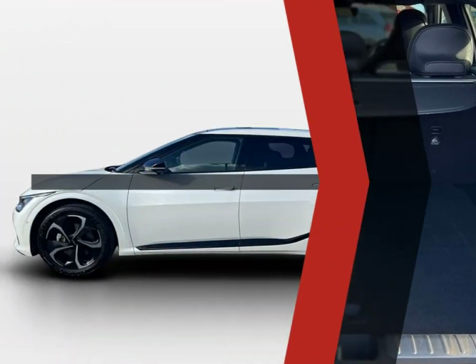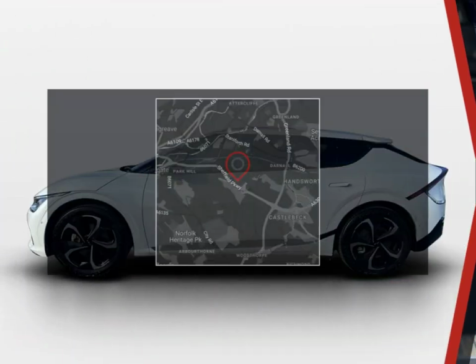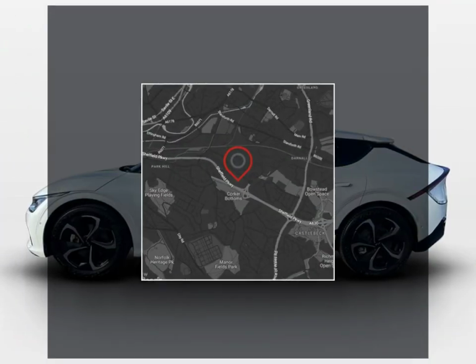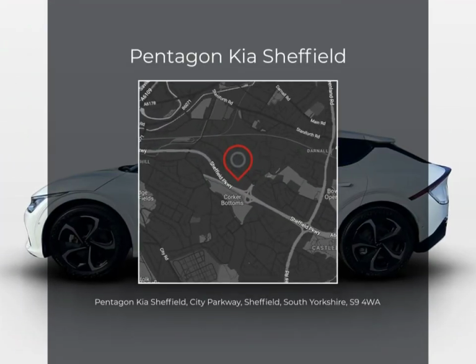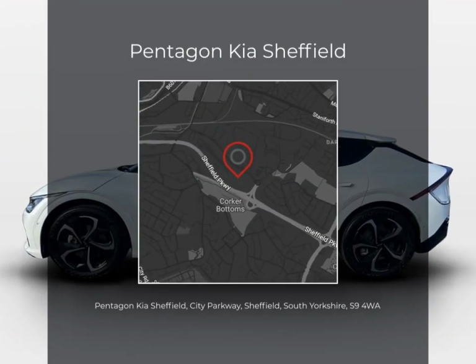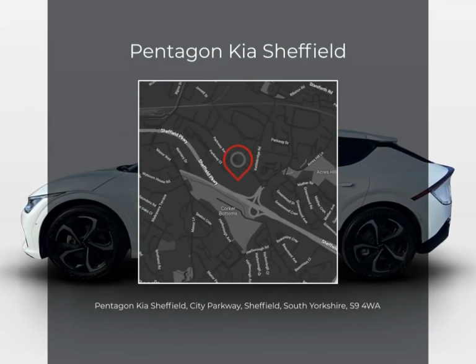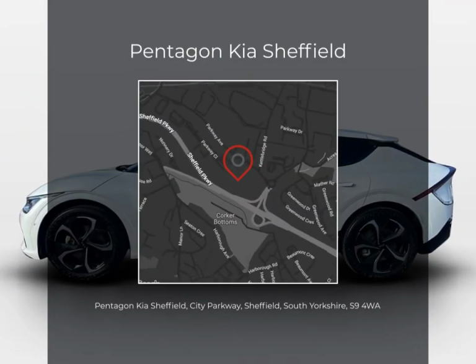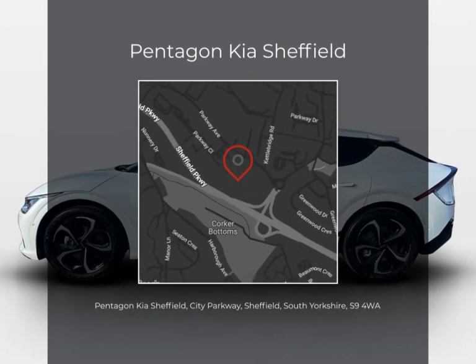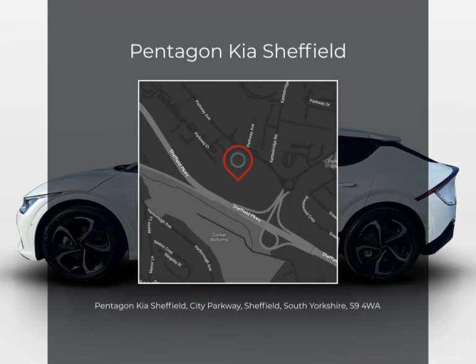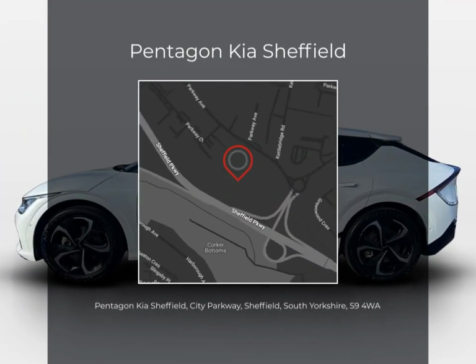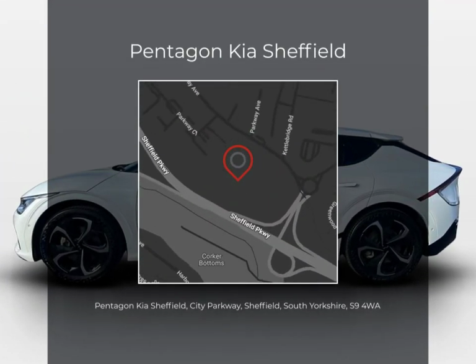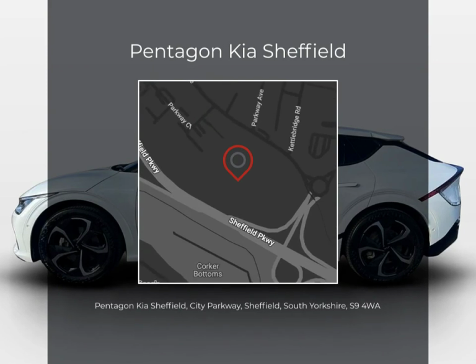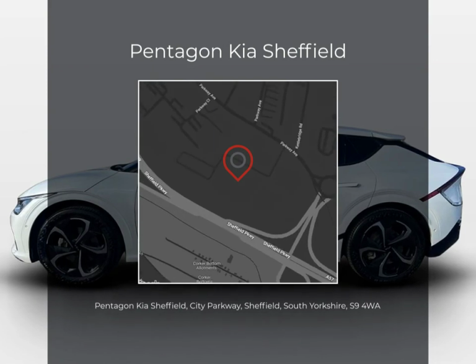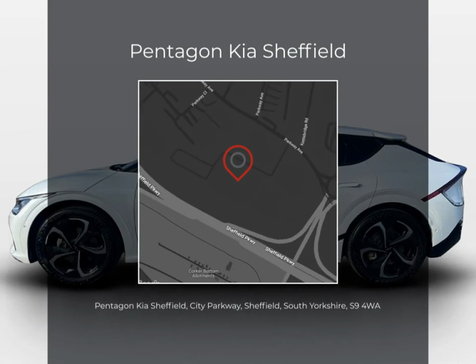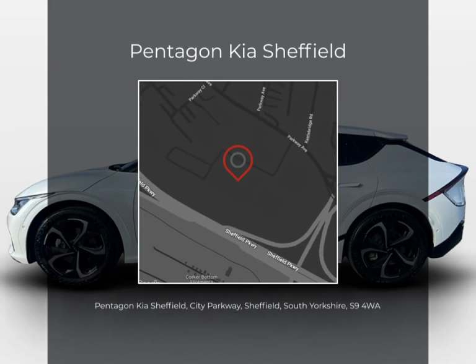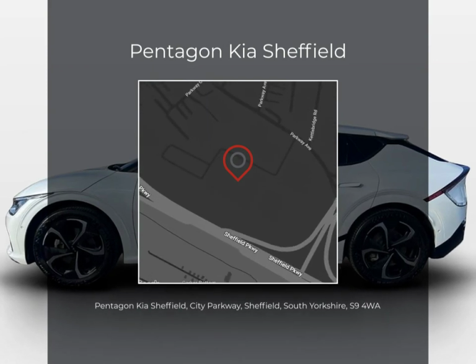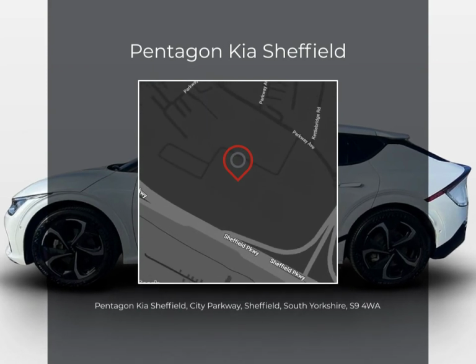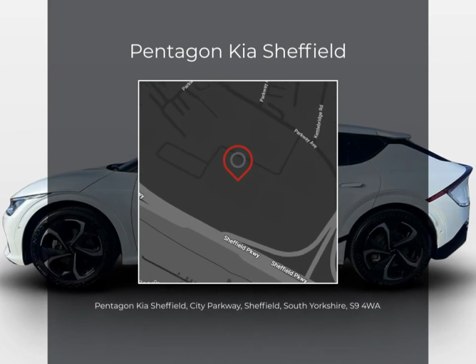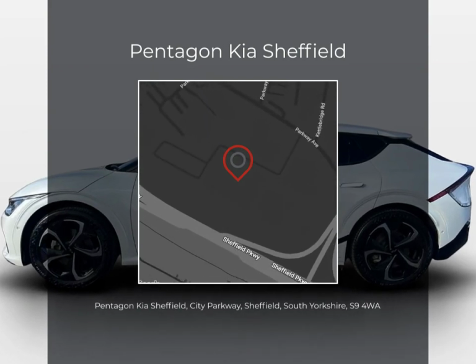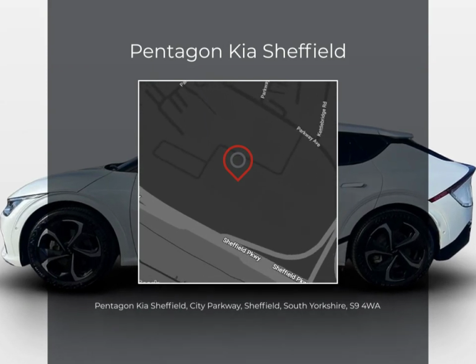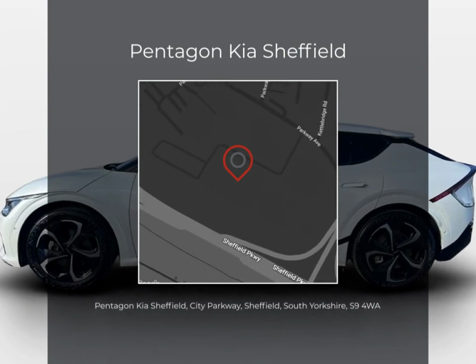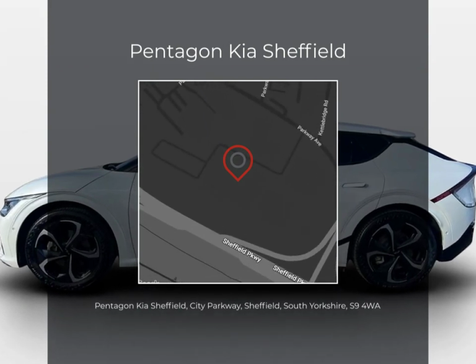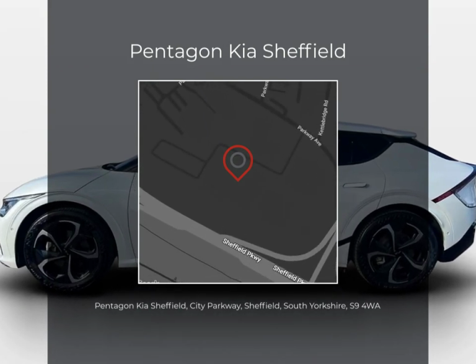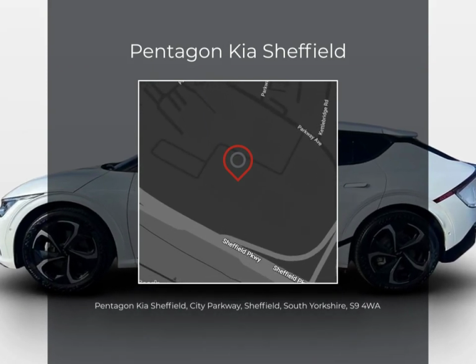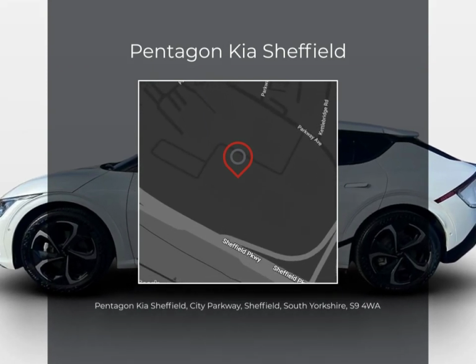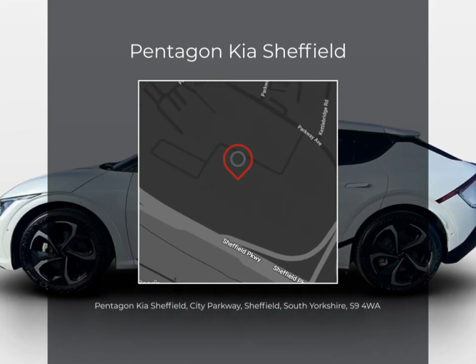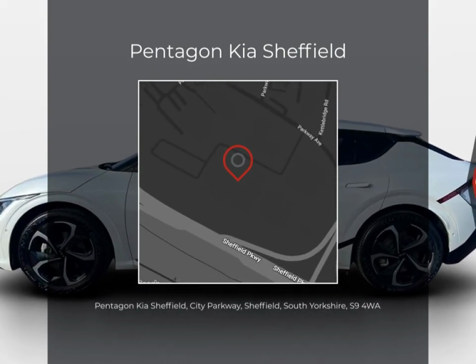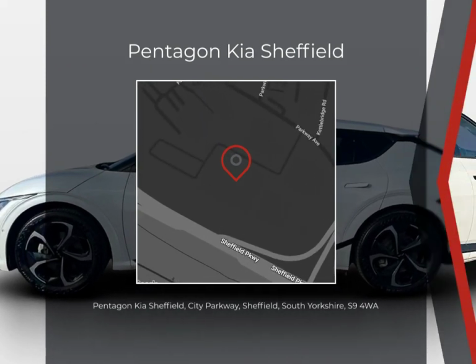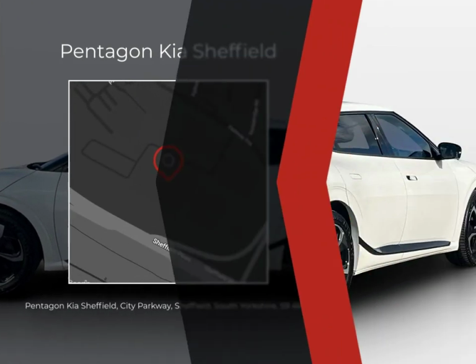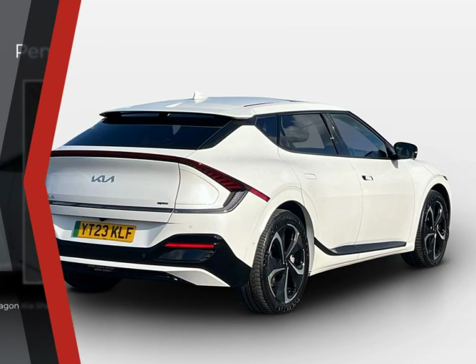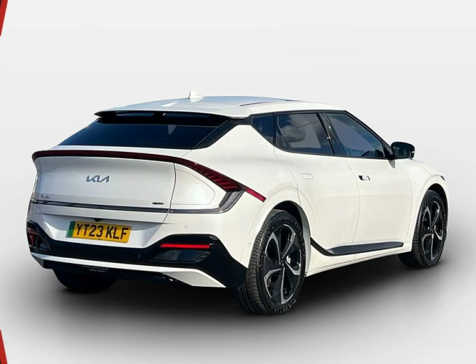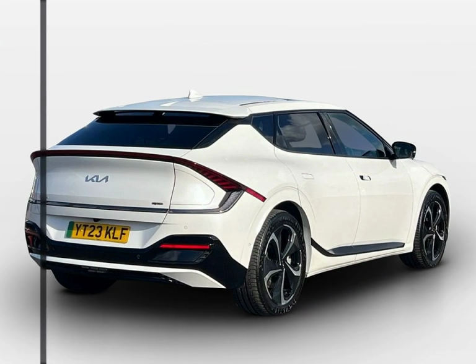Don't miss out, get in touch today and take the first step towards your perfect Pentagon used vehicle. We'll see you next time.